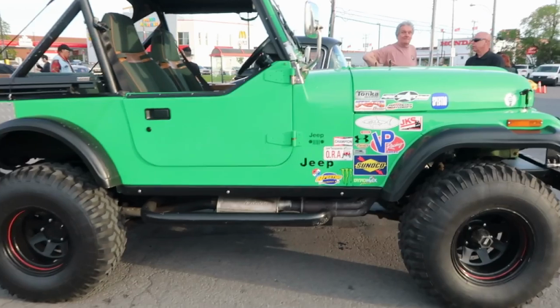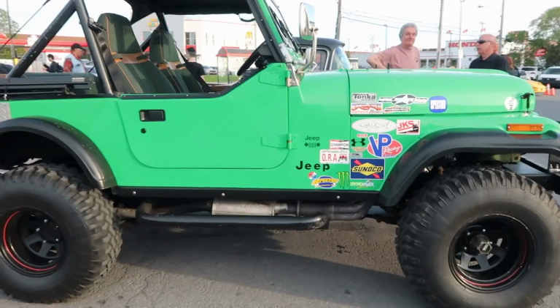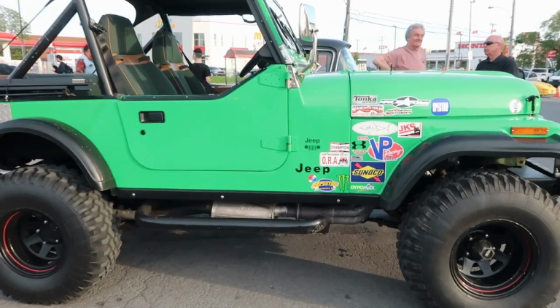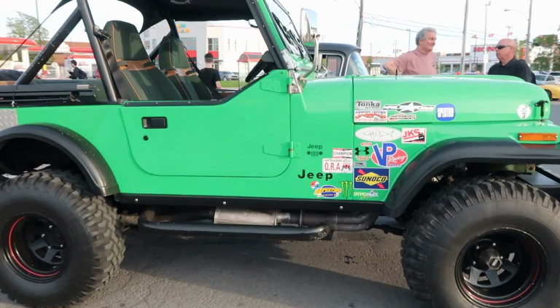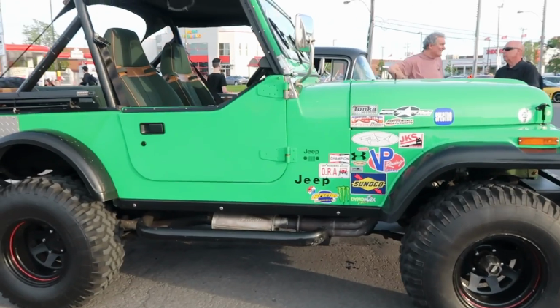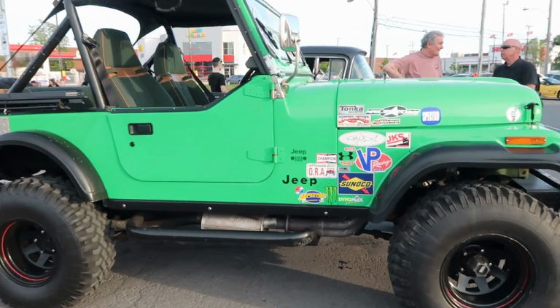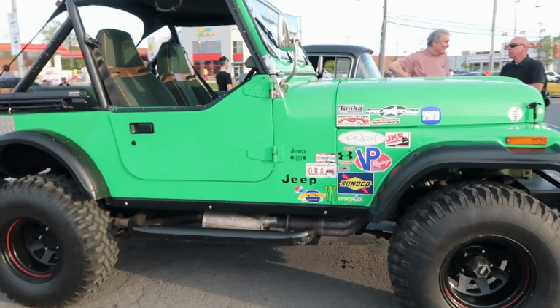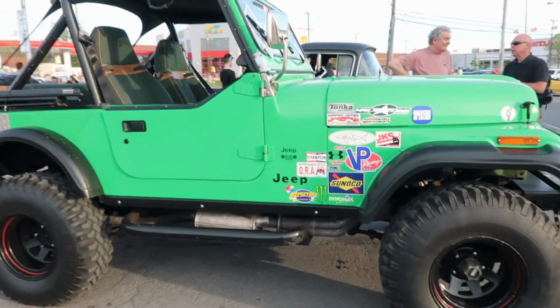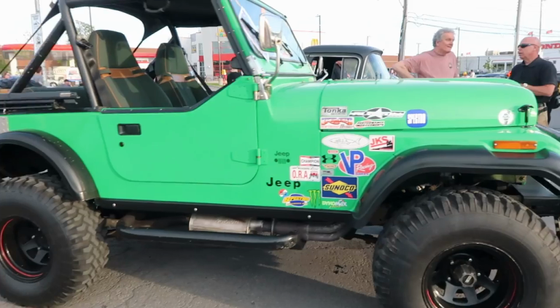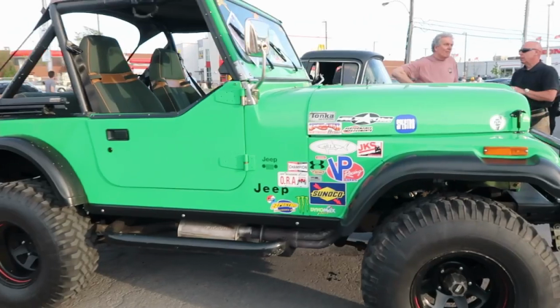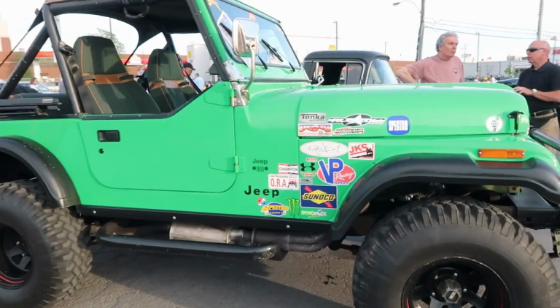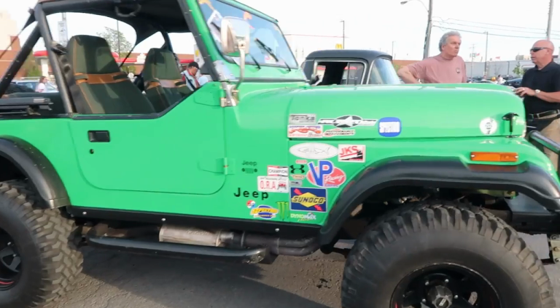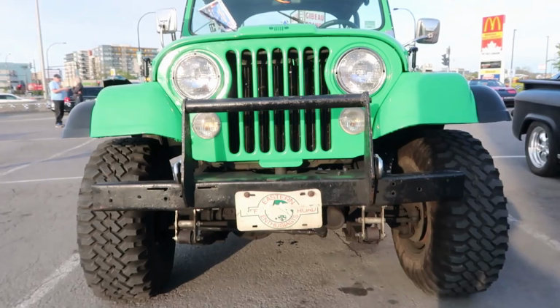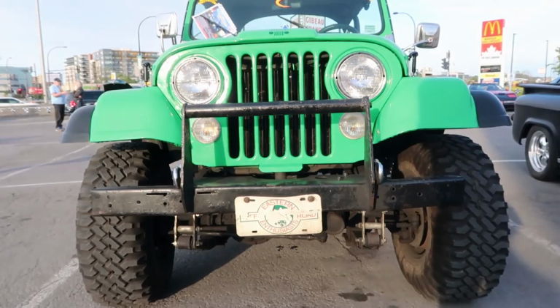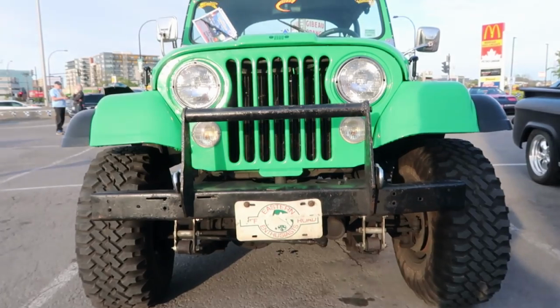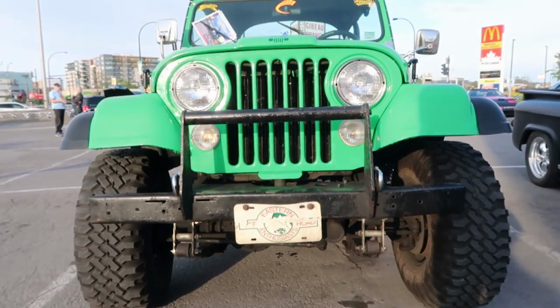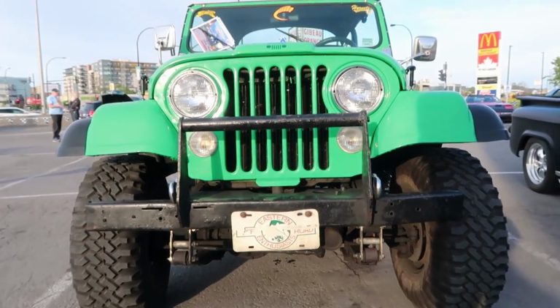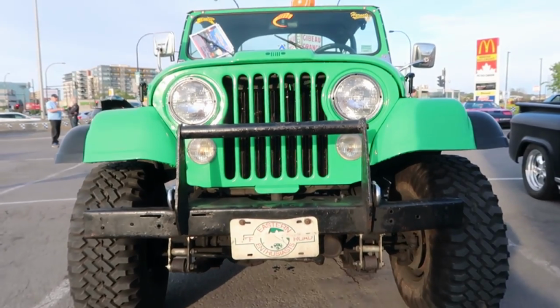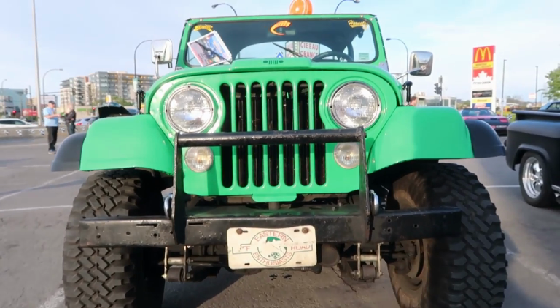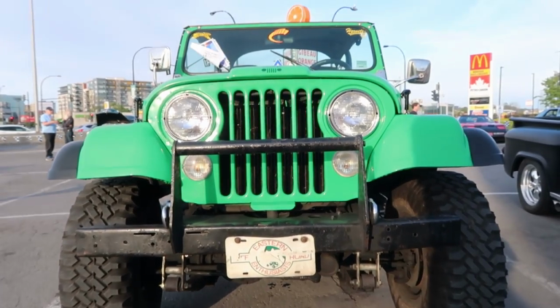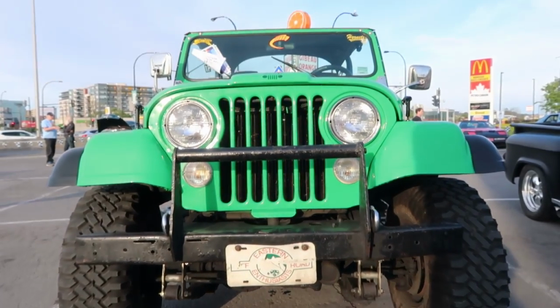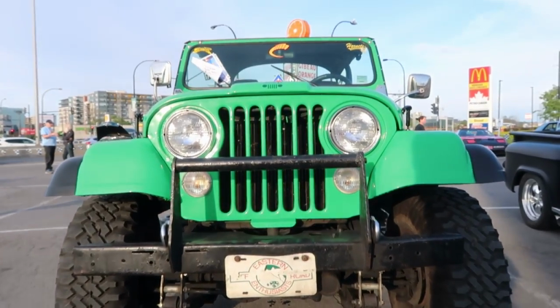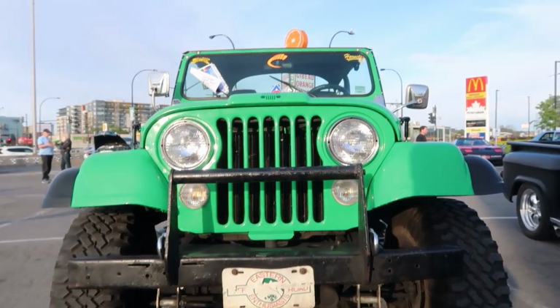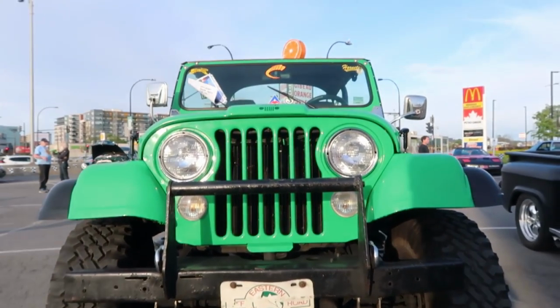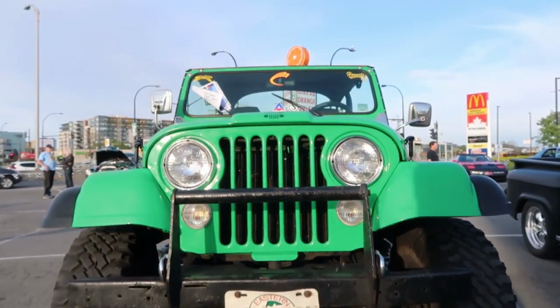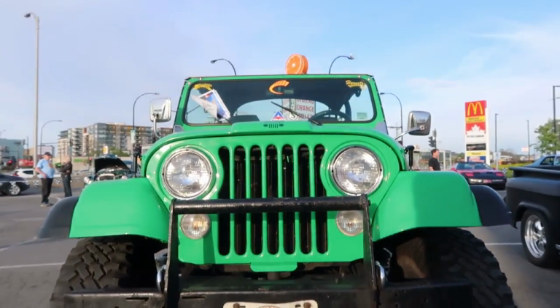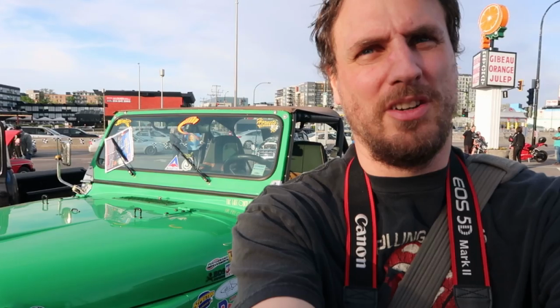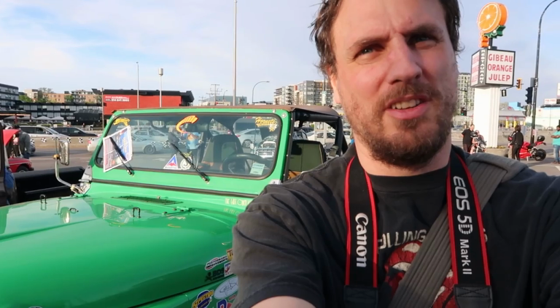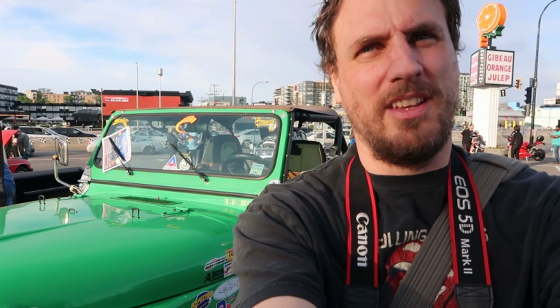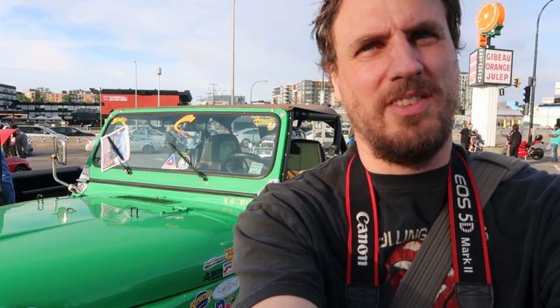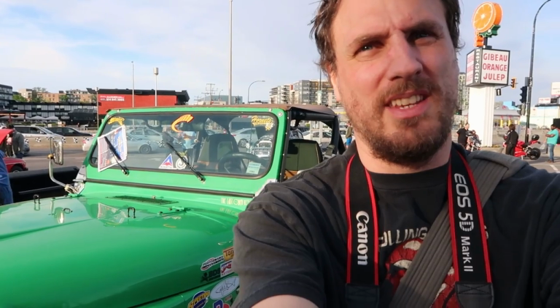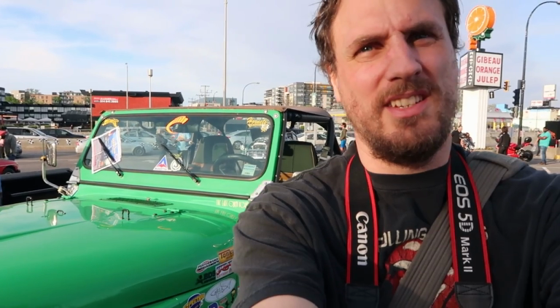This is a Jeep — nice color, nice vintage.